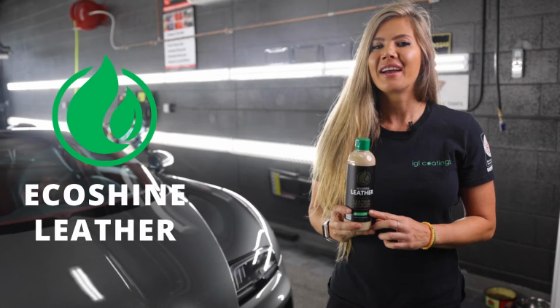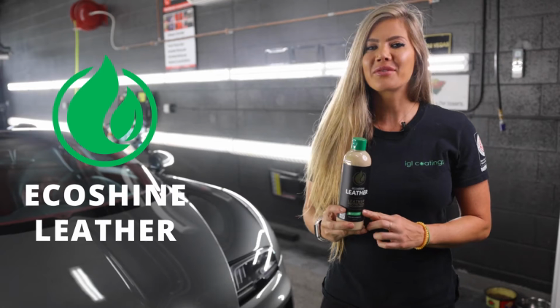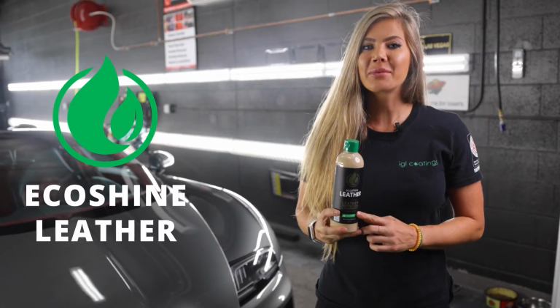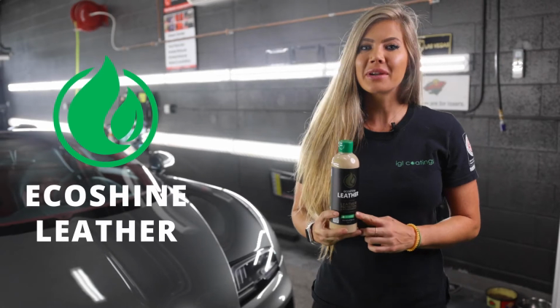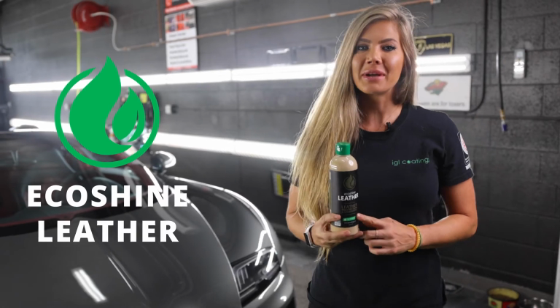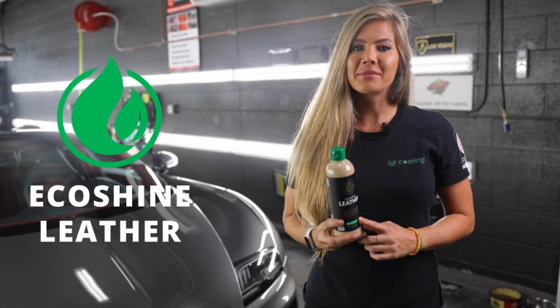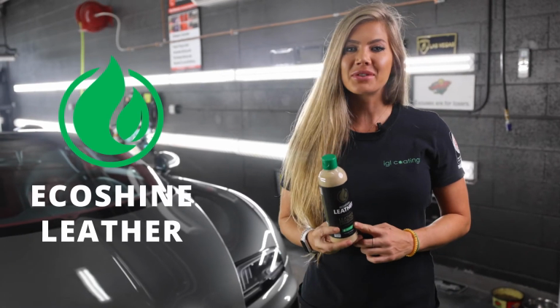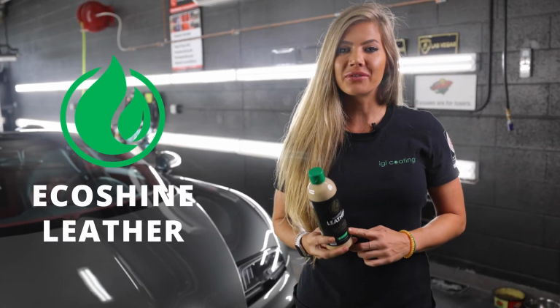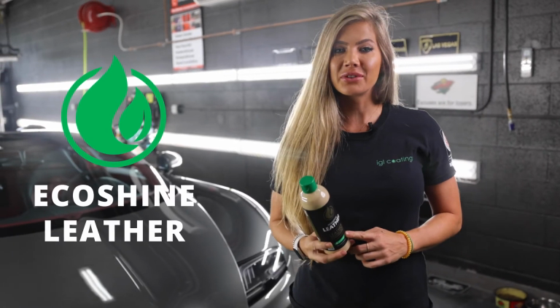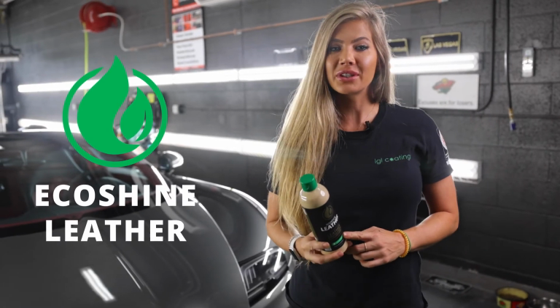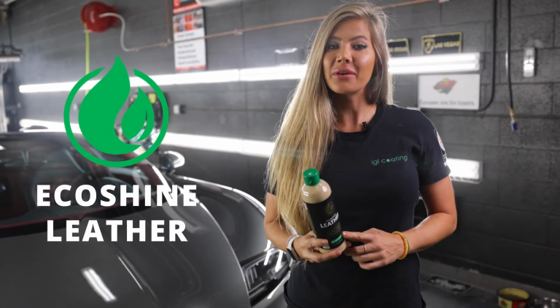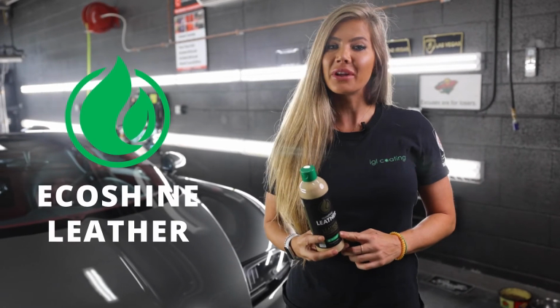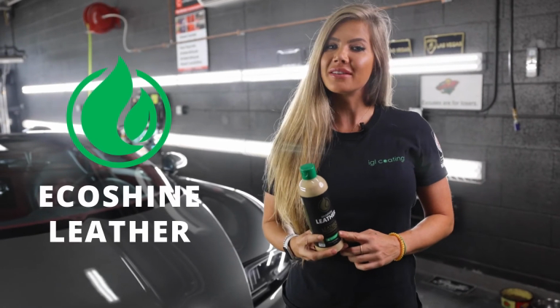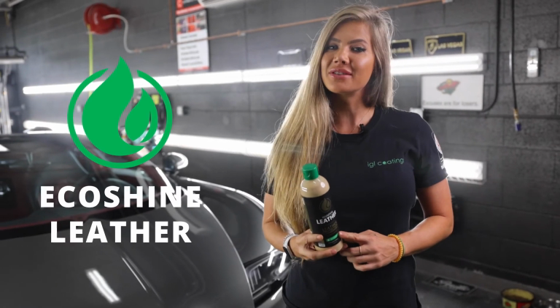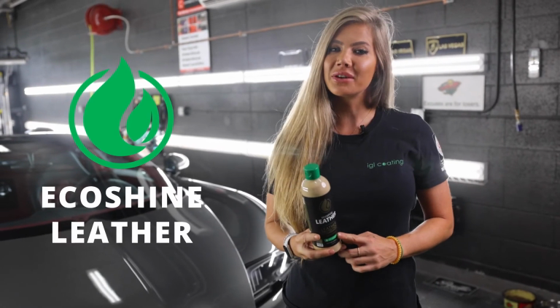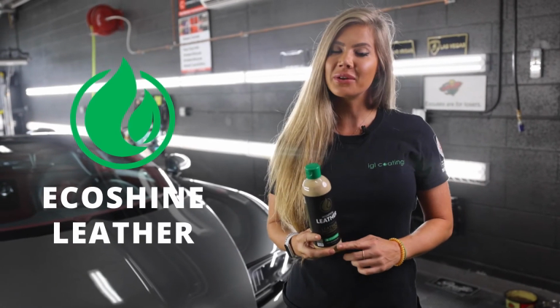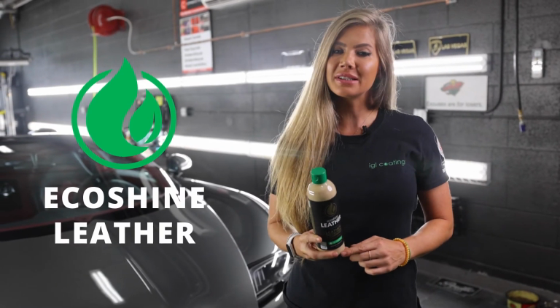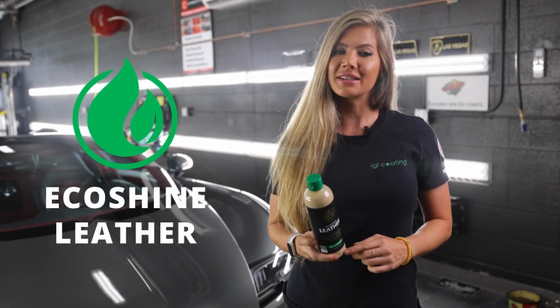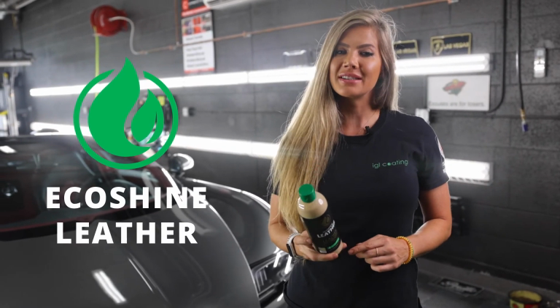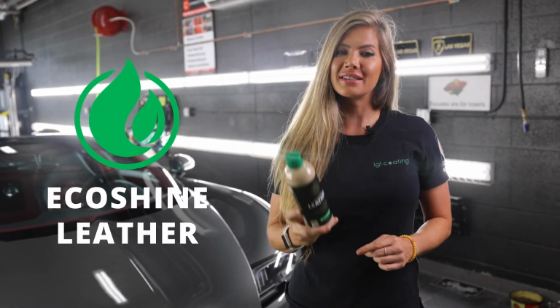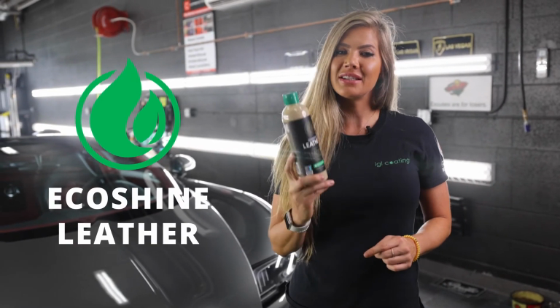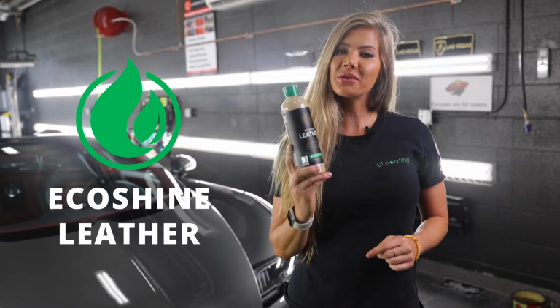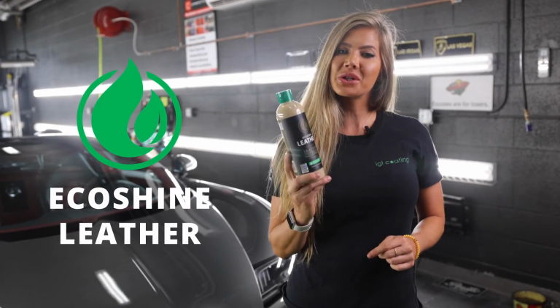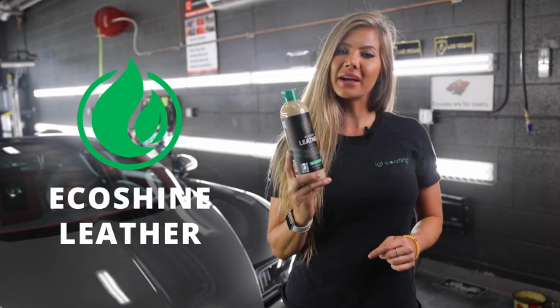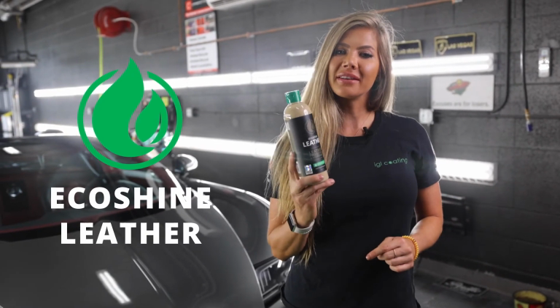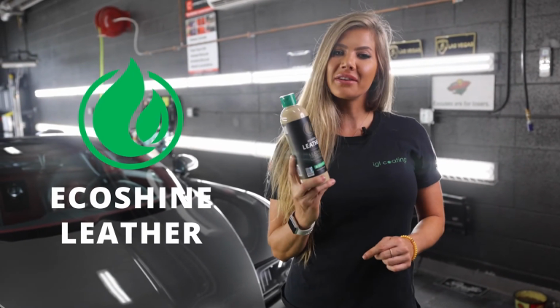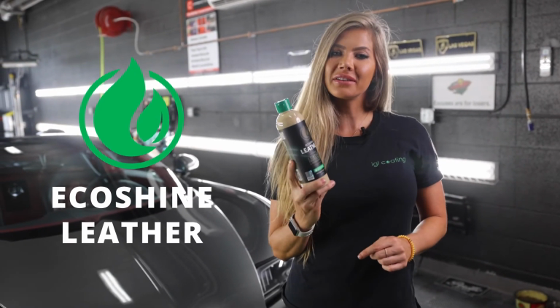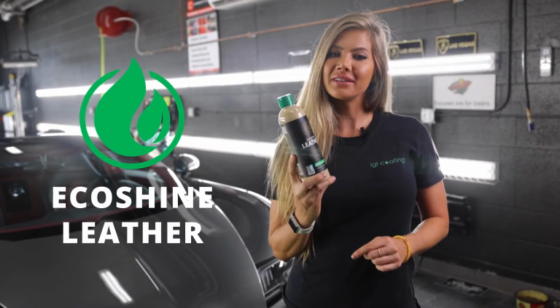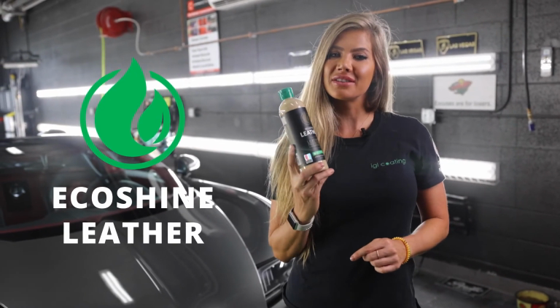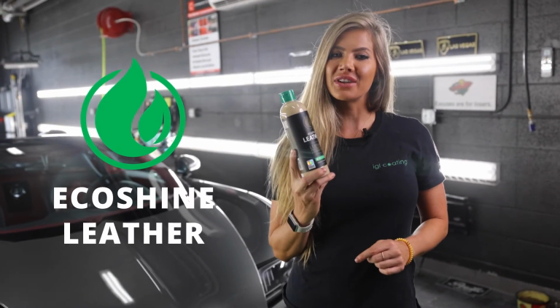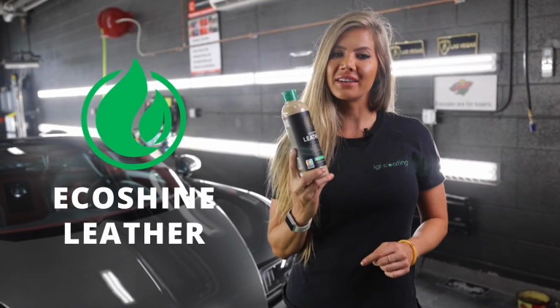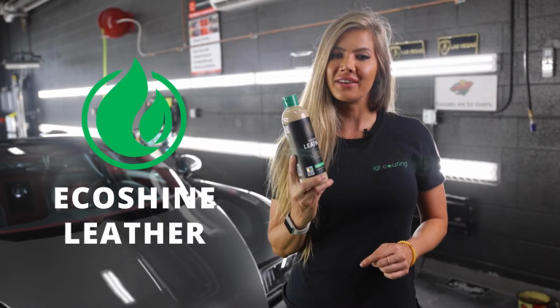Hey everybody, my name is Jennifer Turcotte with IGL Coatings, and this is EcoShine Leather. Let's check it out.